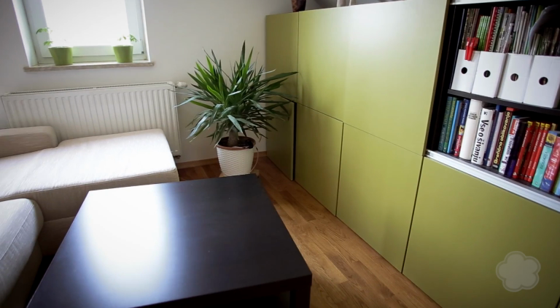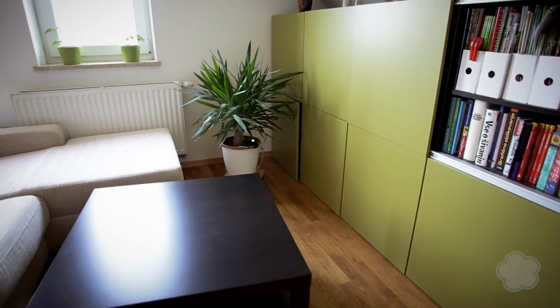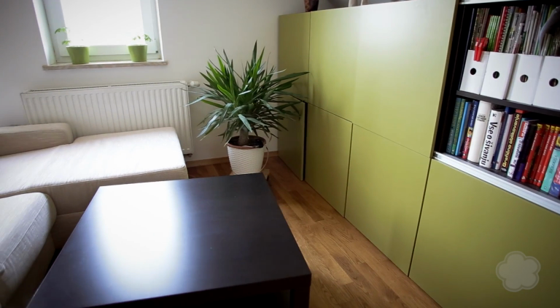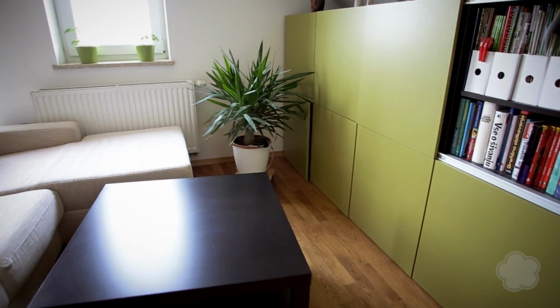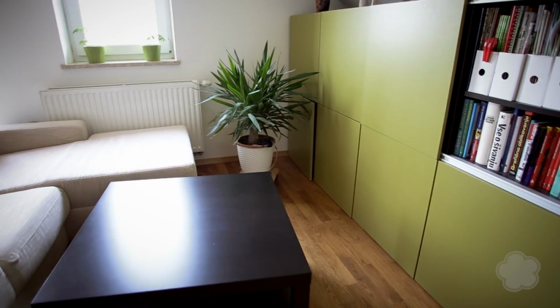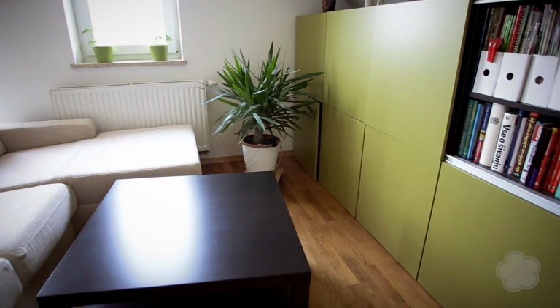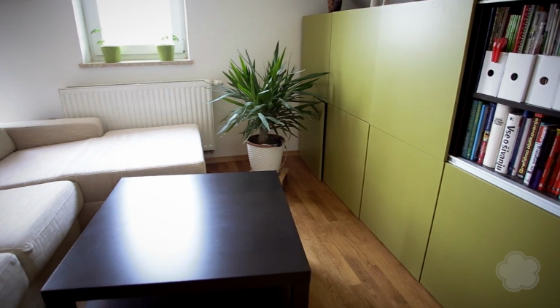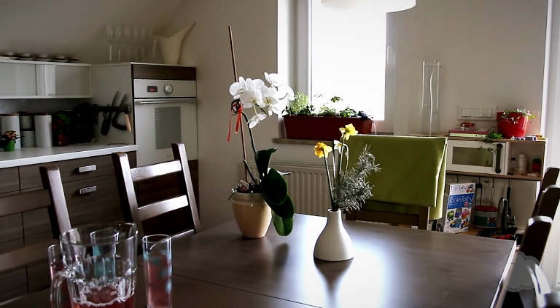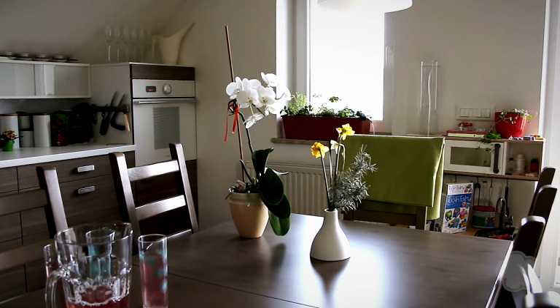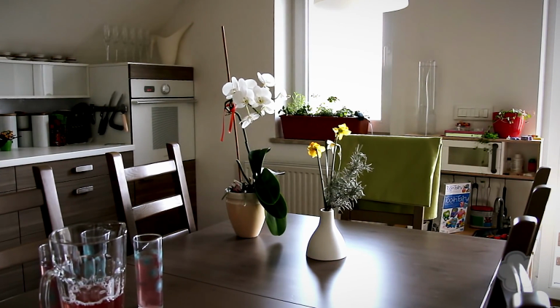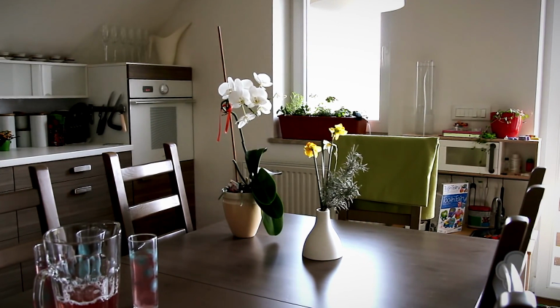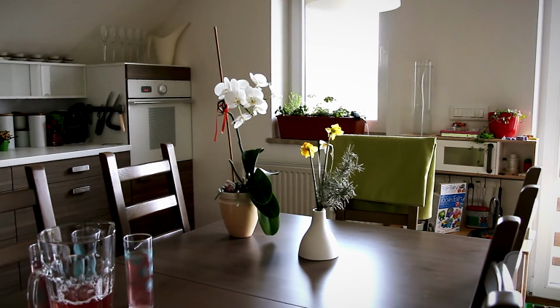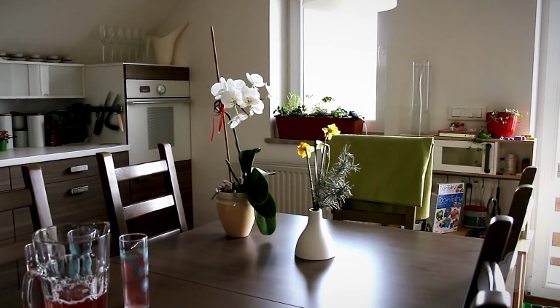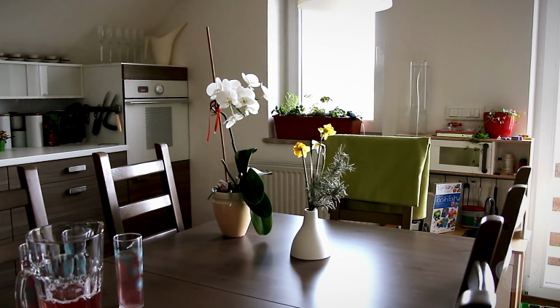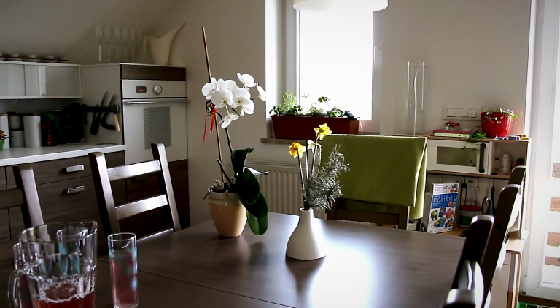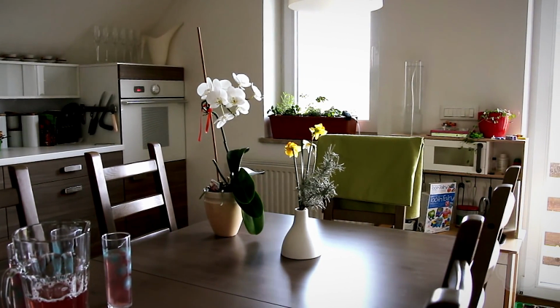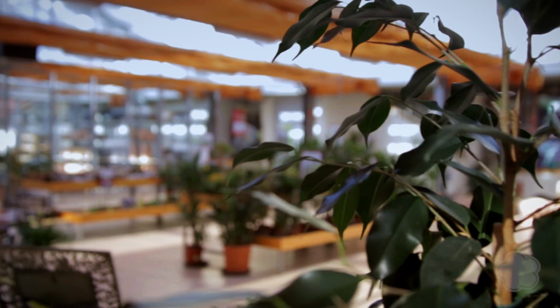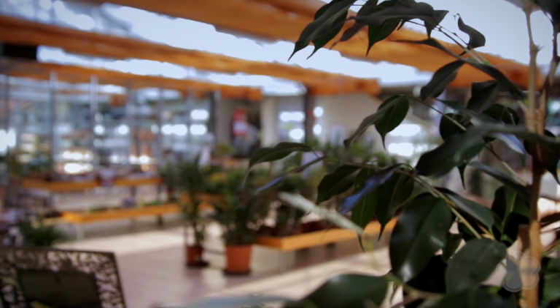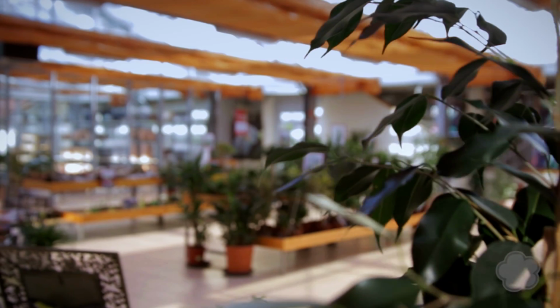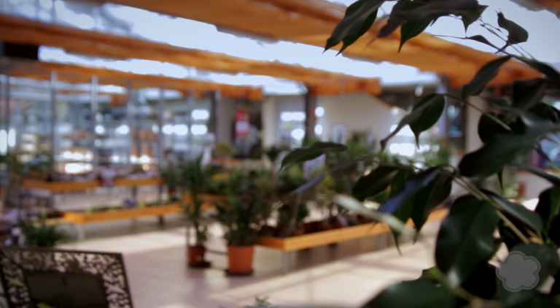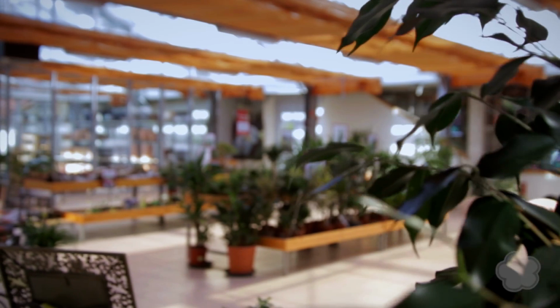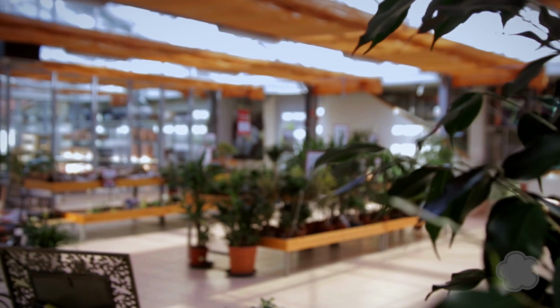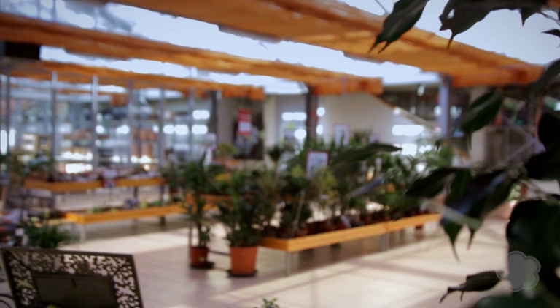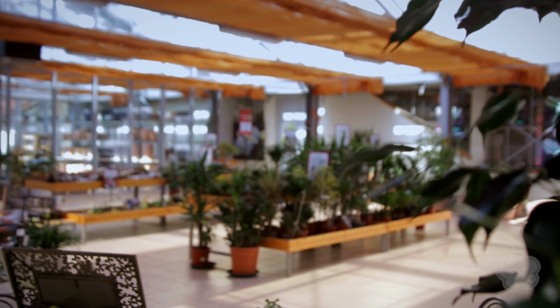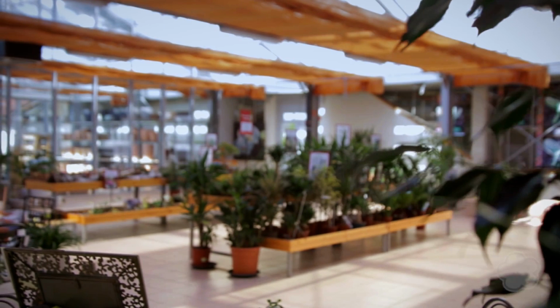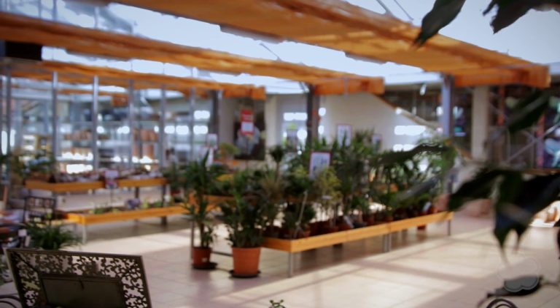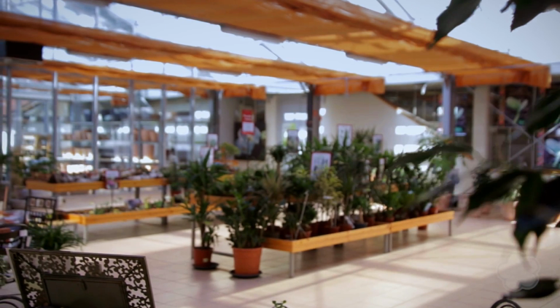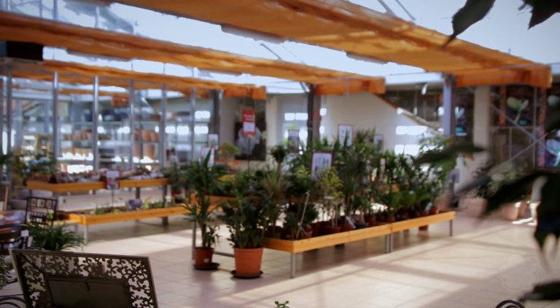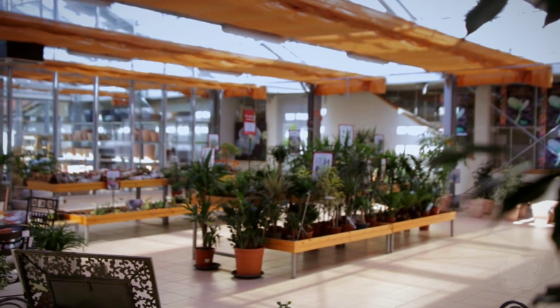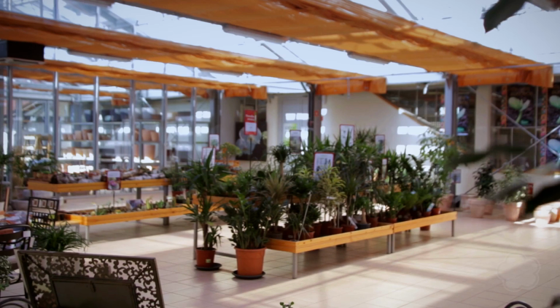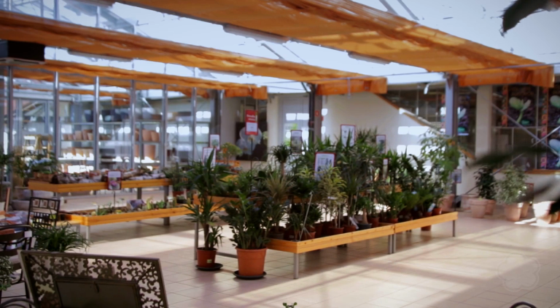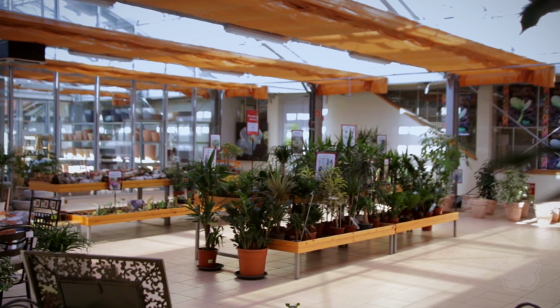Living rooms, student homes, kitchens, balconies or gardens — even flower shops will more than appreciate this handy little helper.